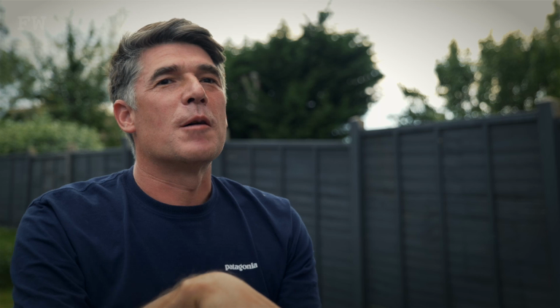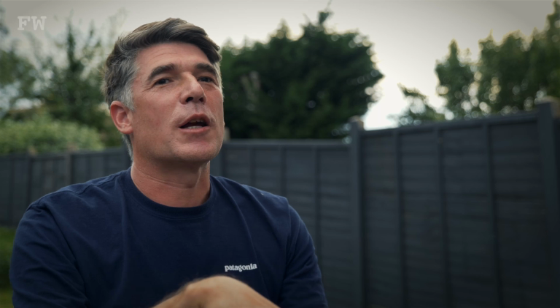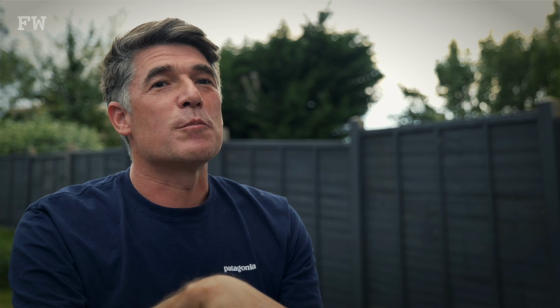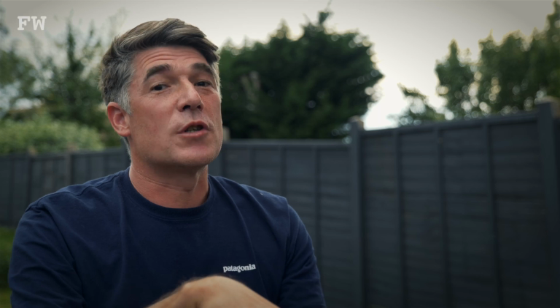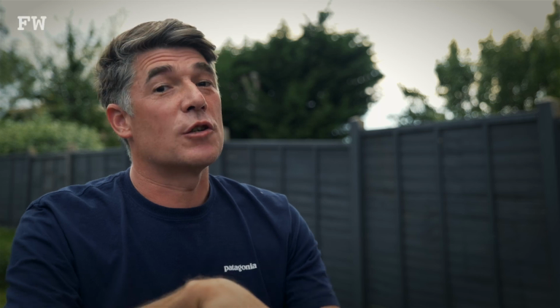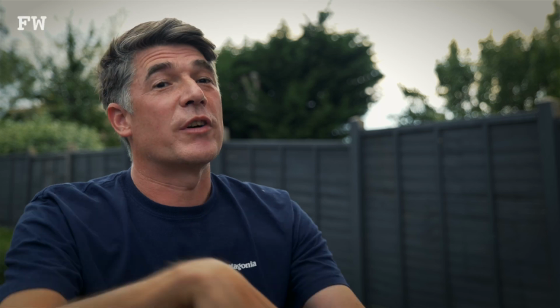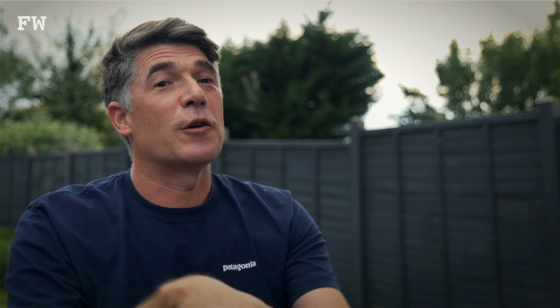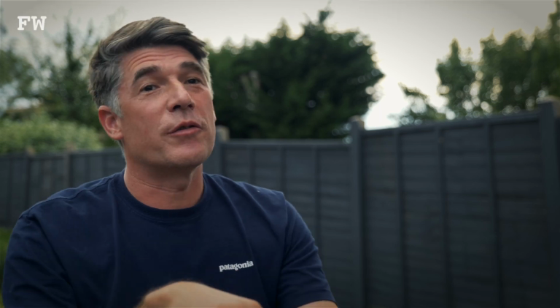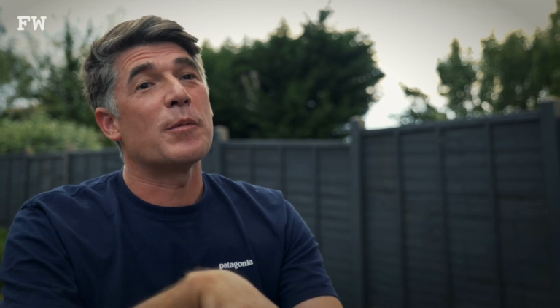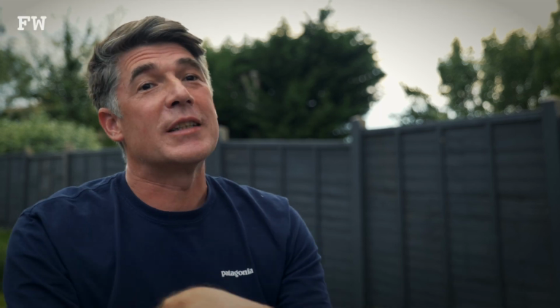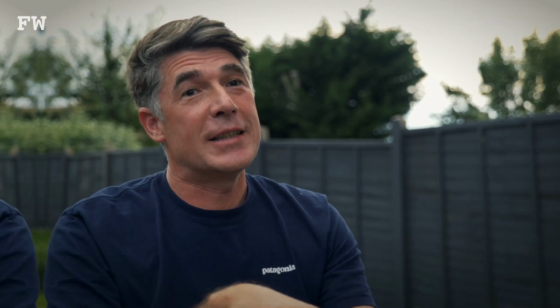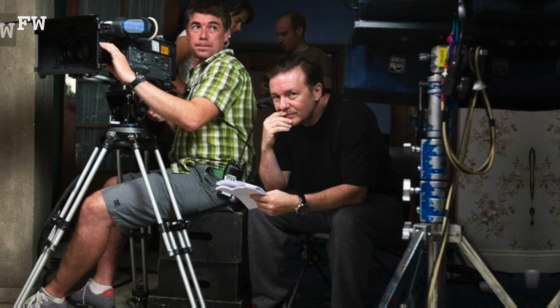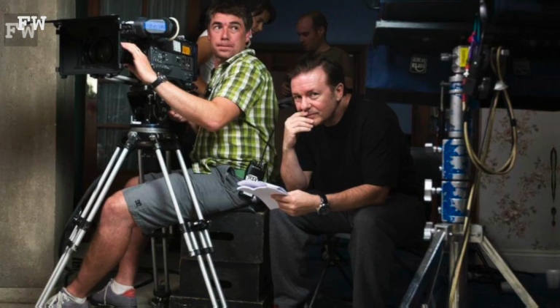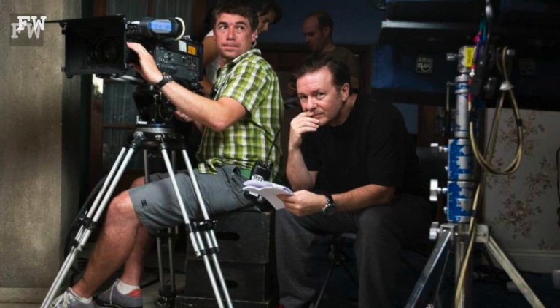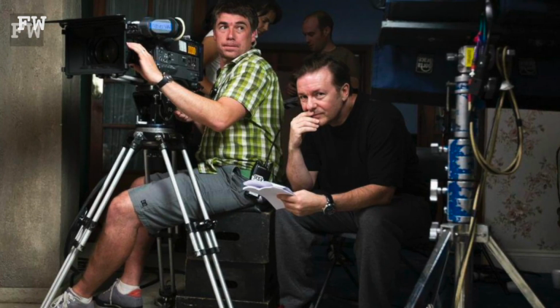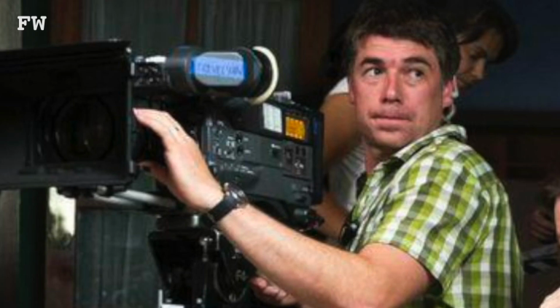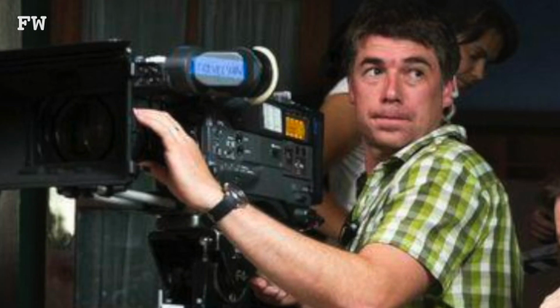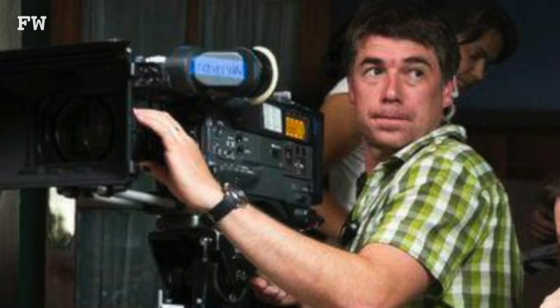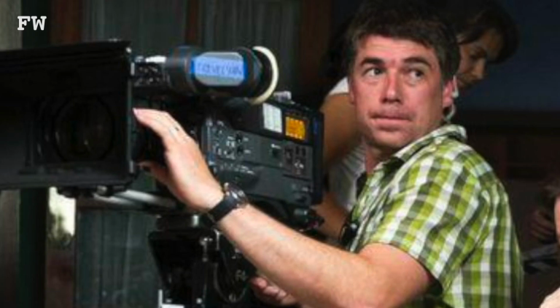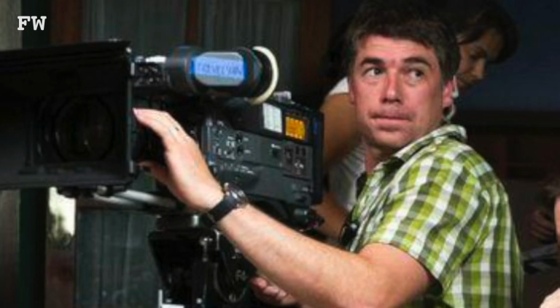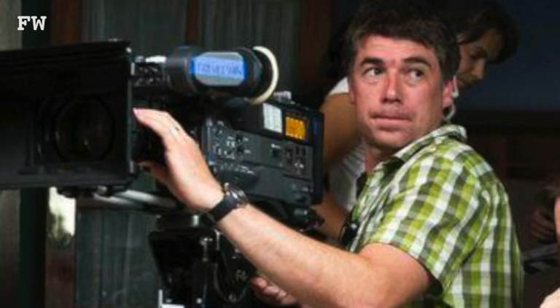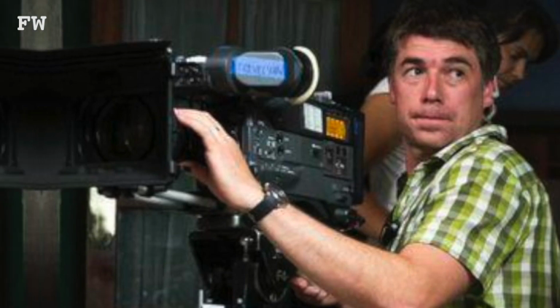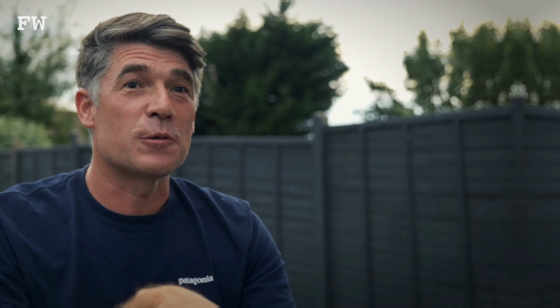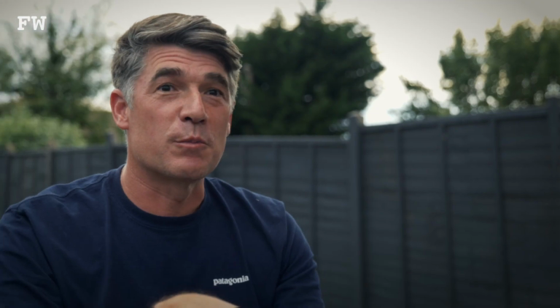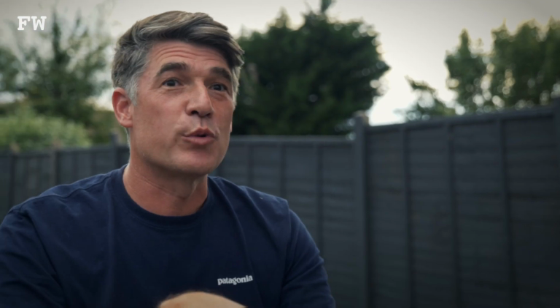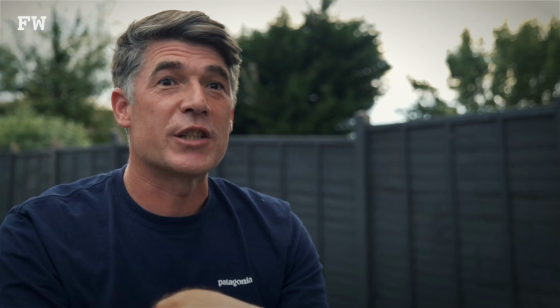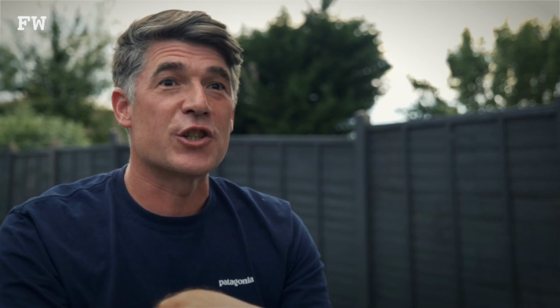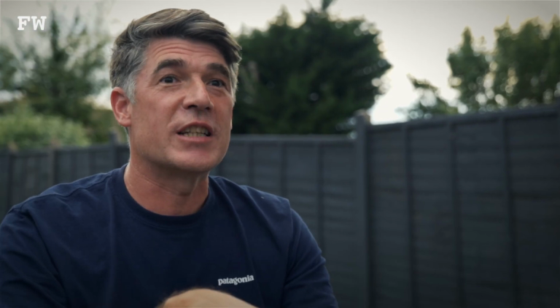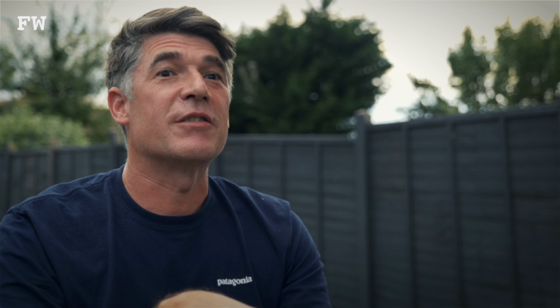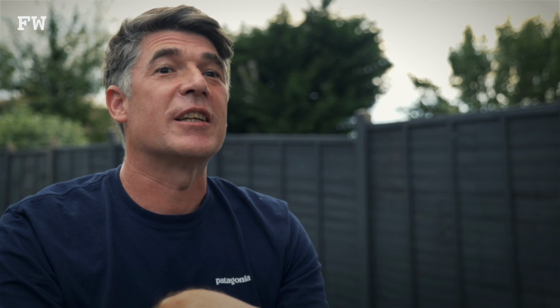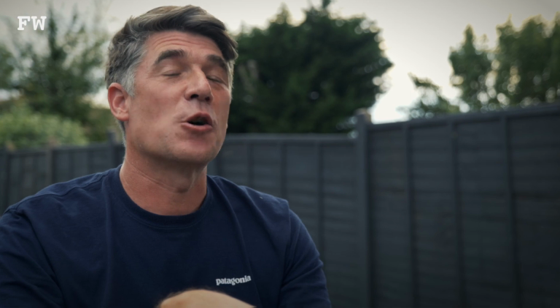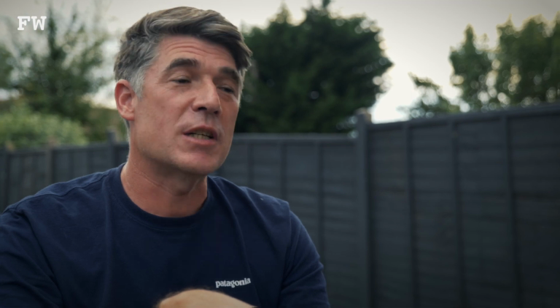My name's Trevalian Oliver. I'm a DOP. I work predominantly in sort of British TV comedy.